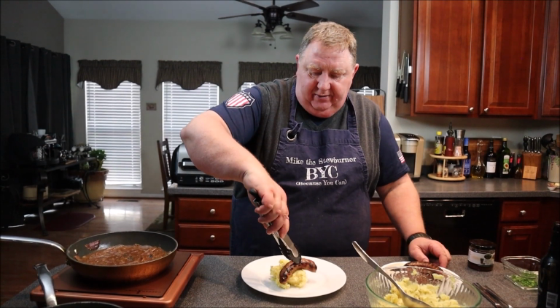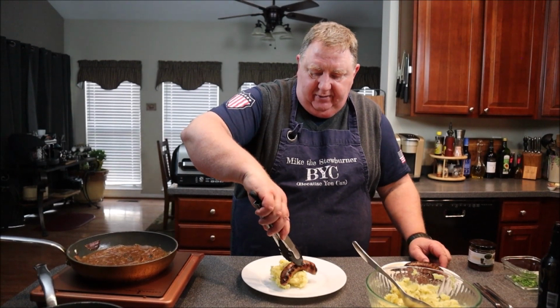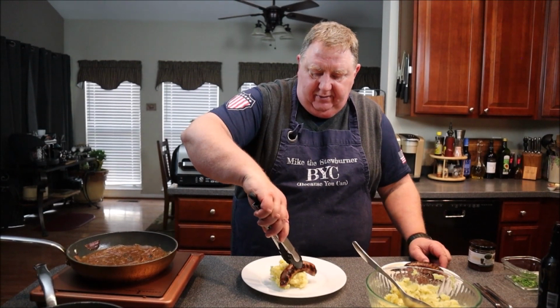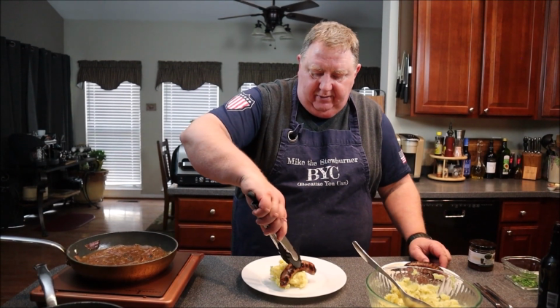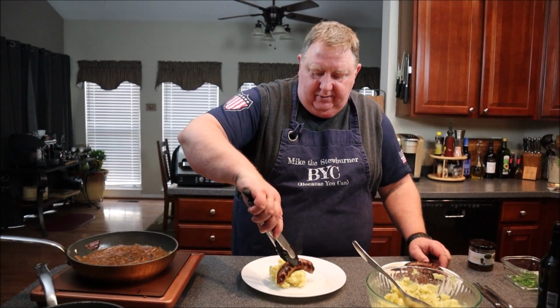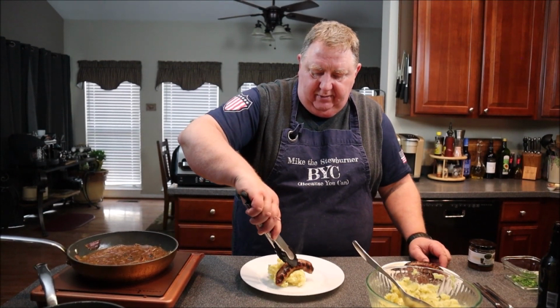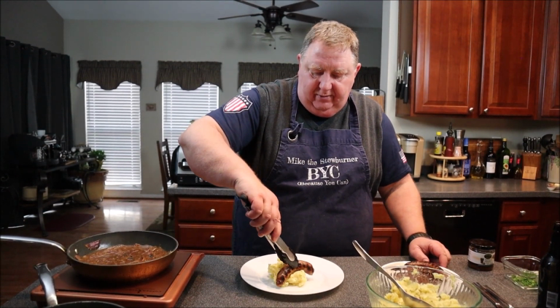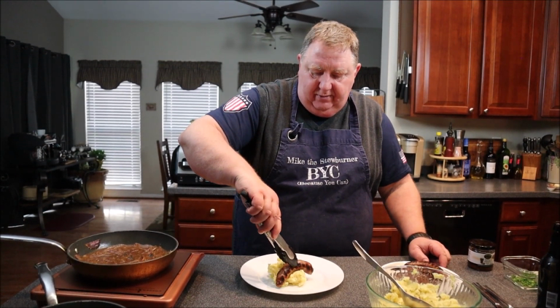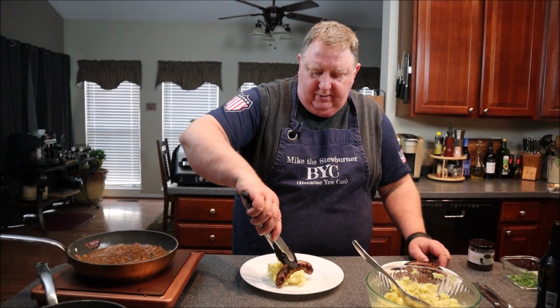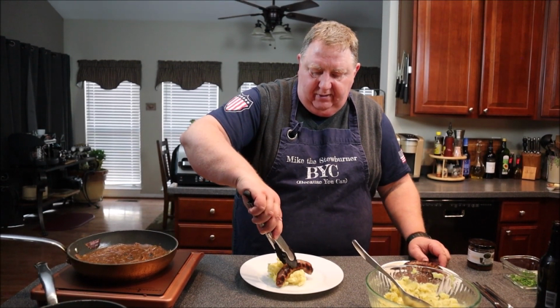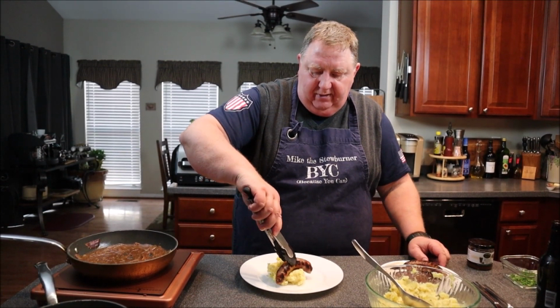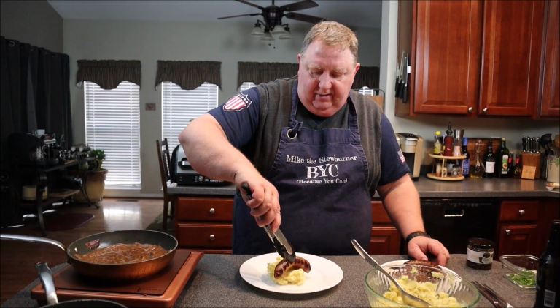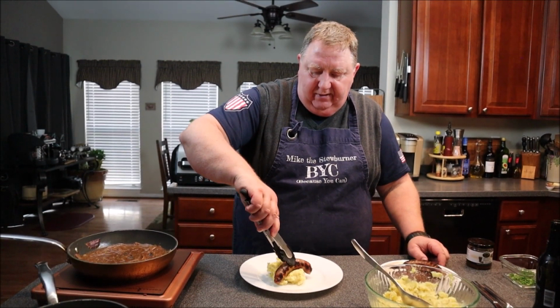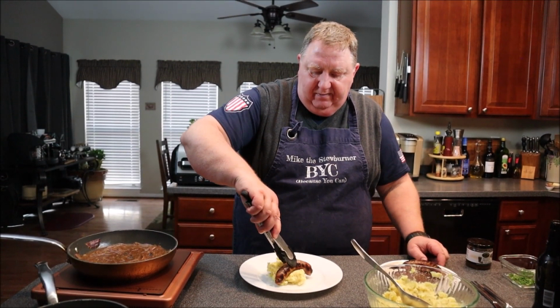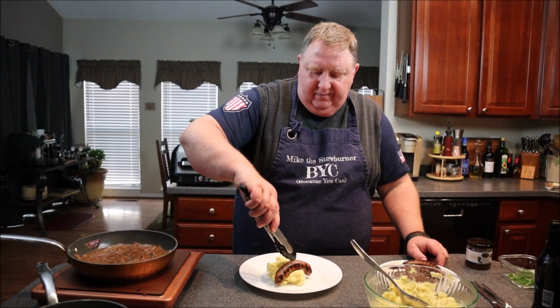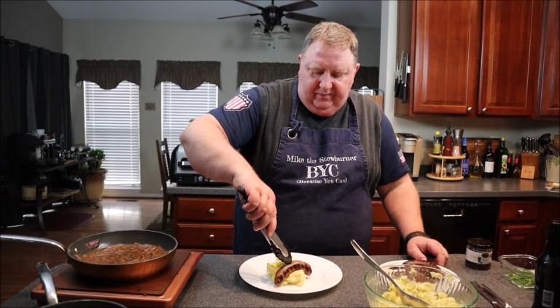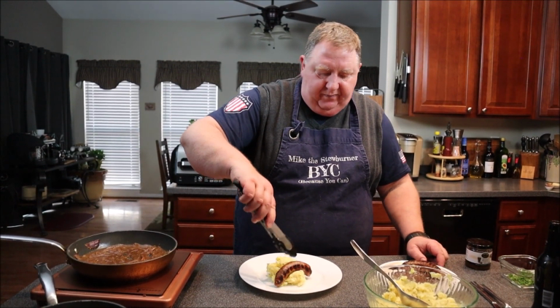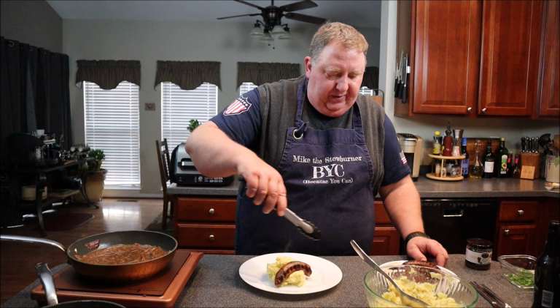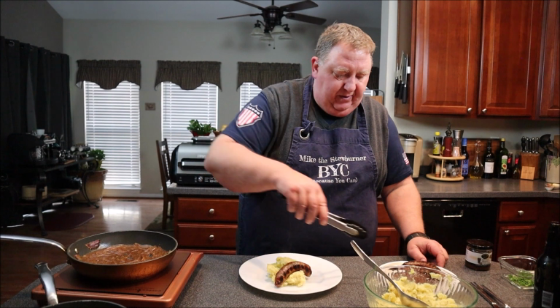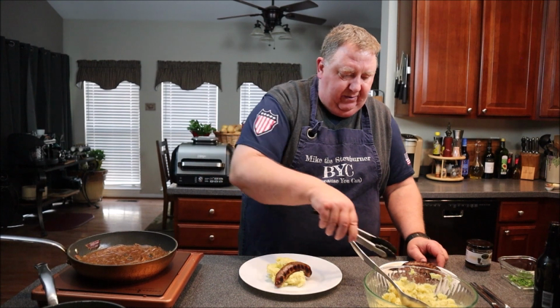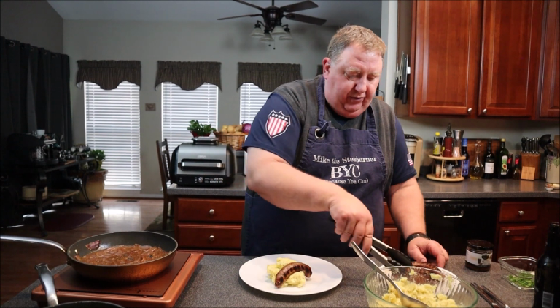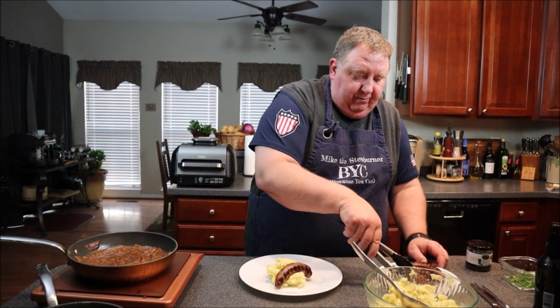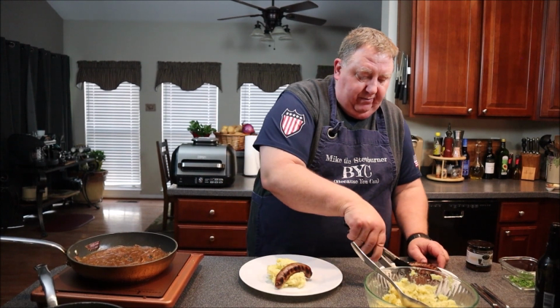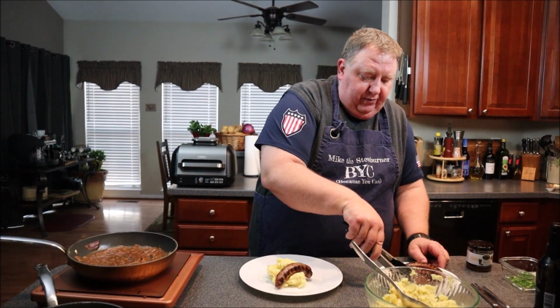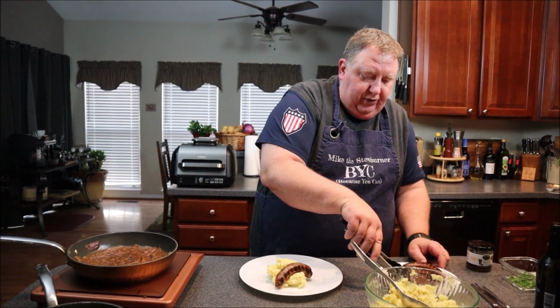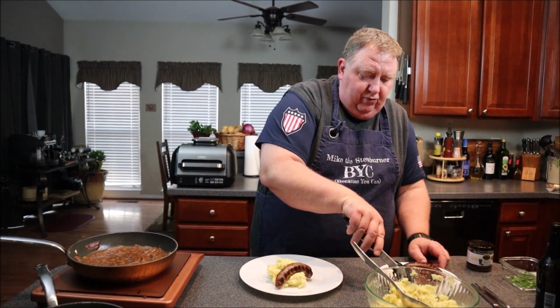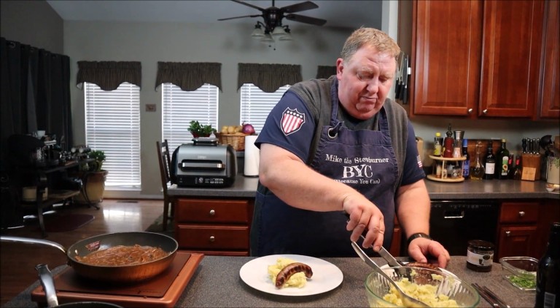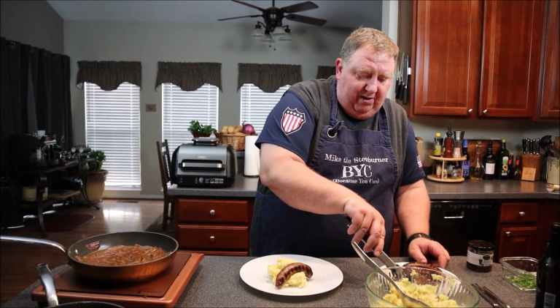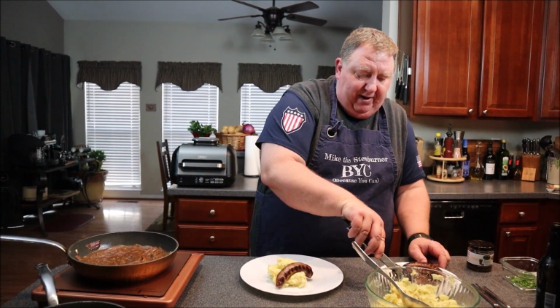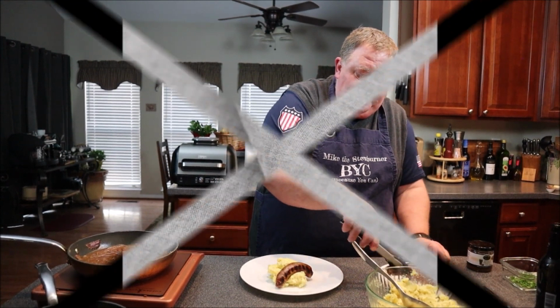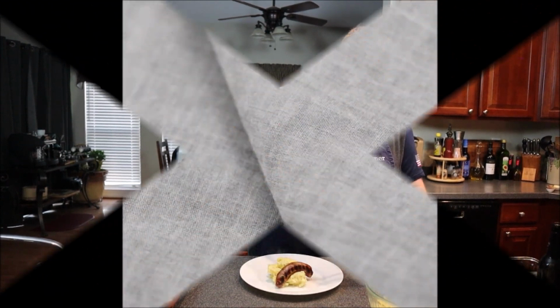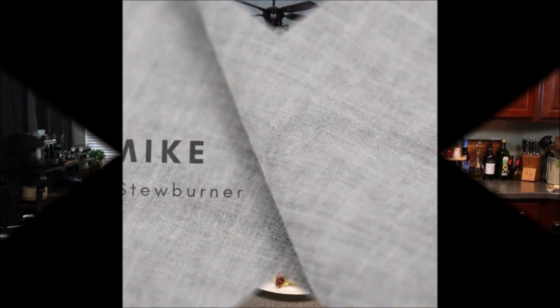St. Patrick's Day doesn't have to be about corned beef or a leg of lamb. Hey, check out my bangers and mash. Stay tuned.